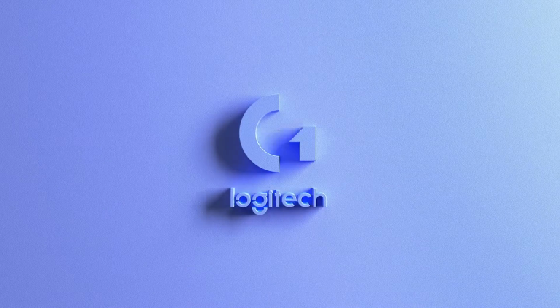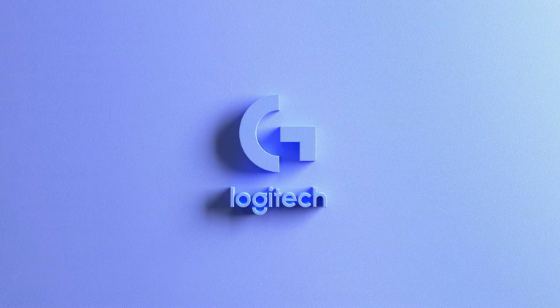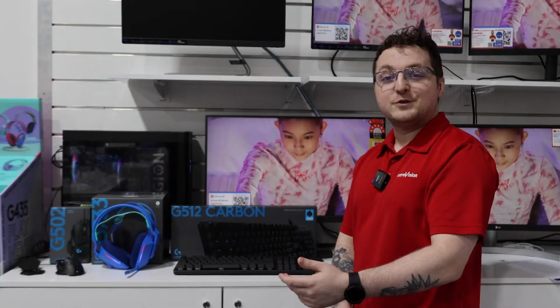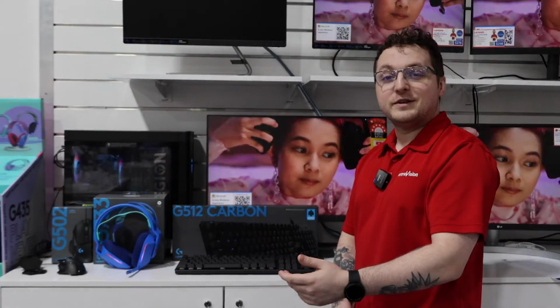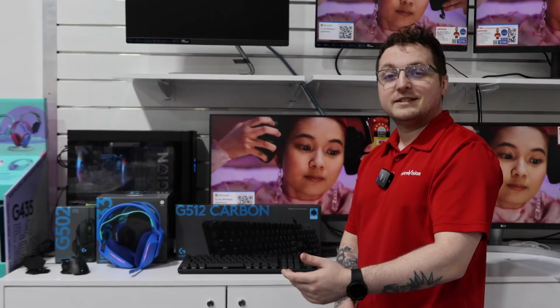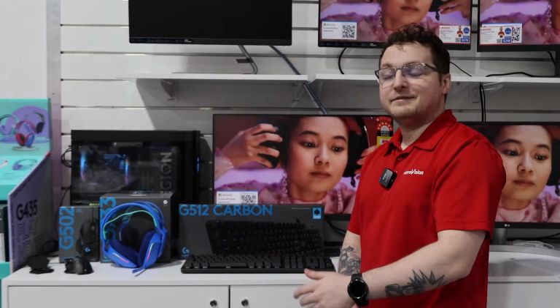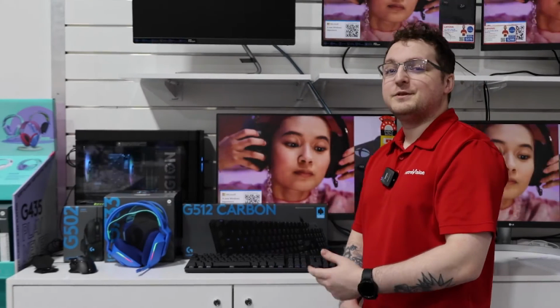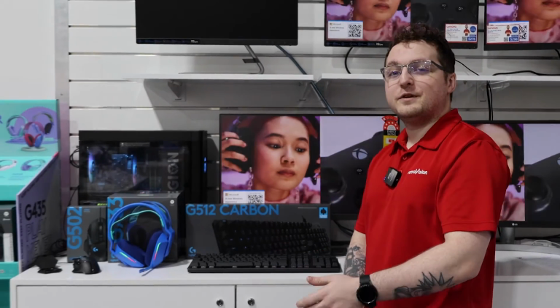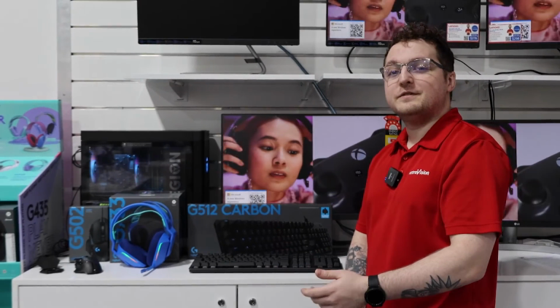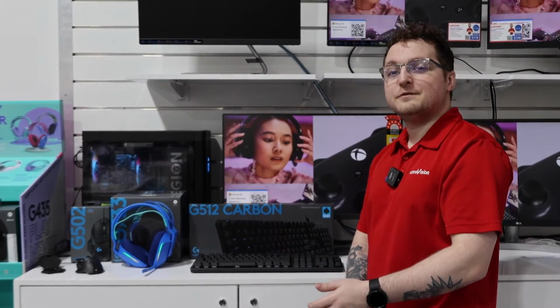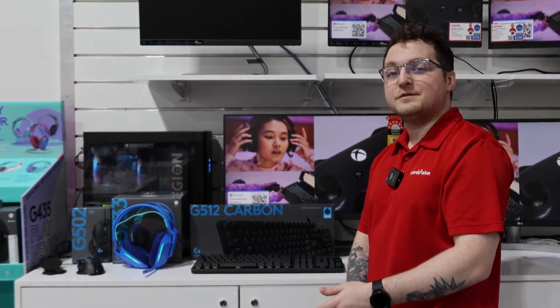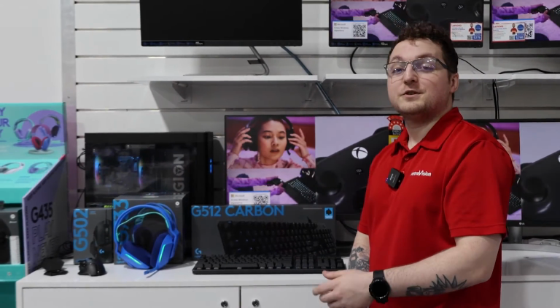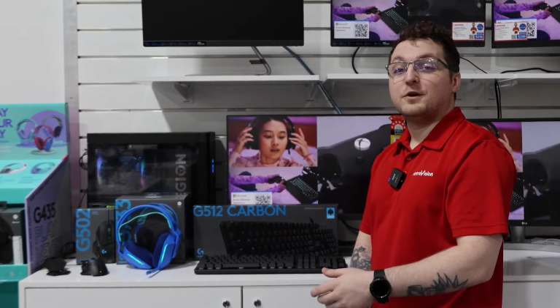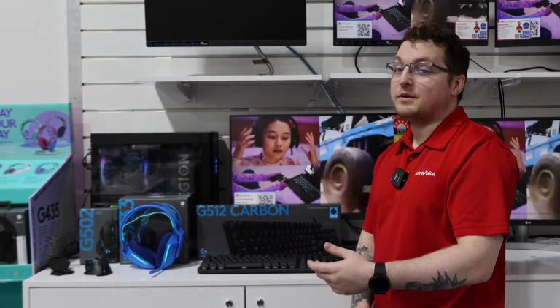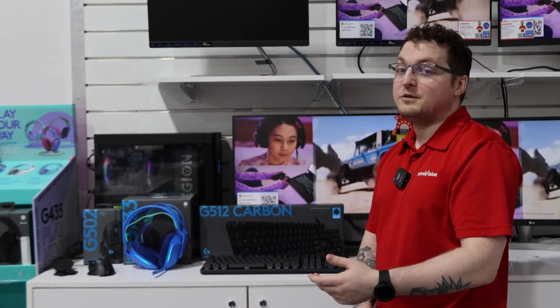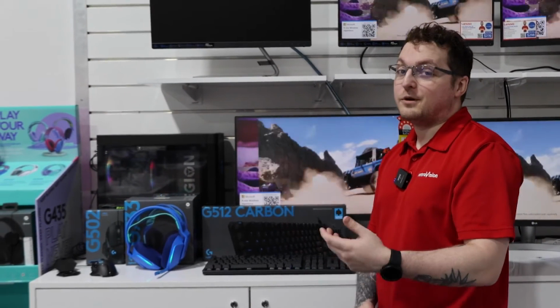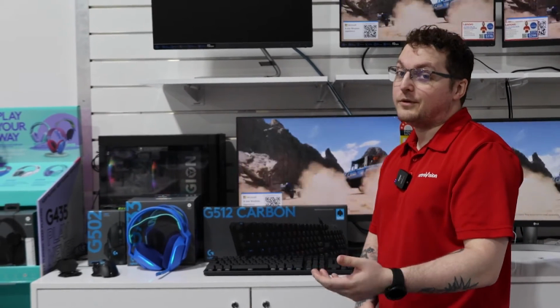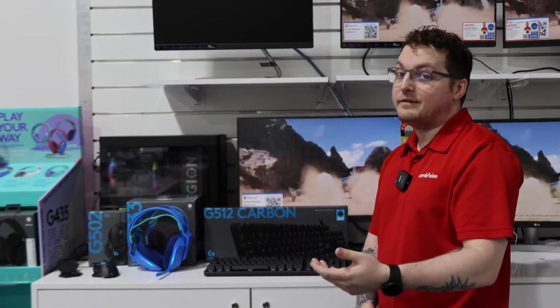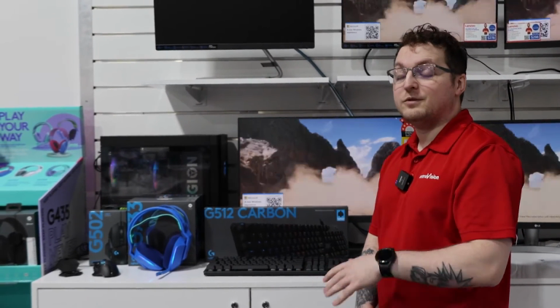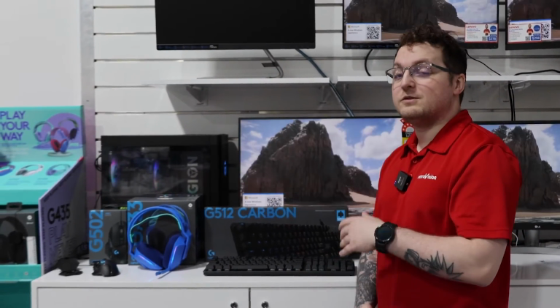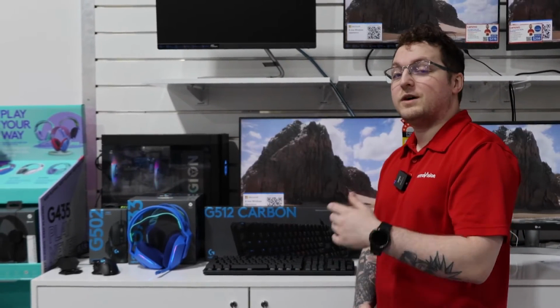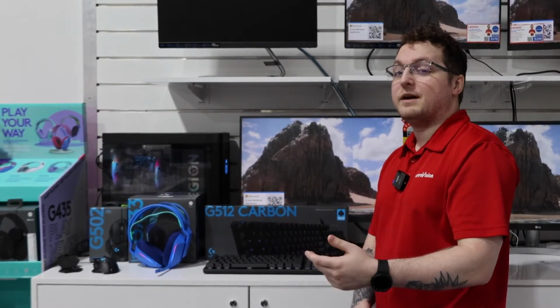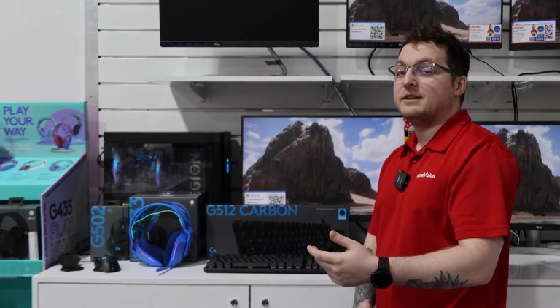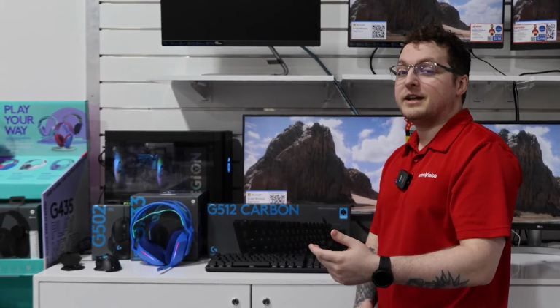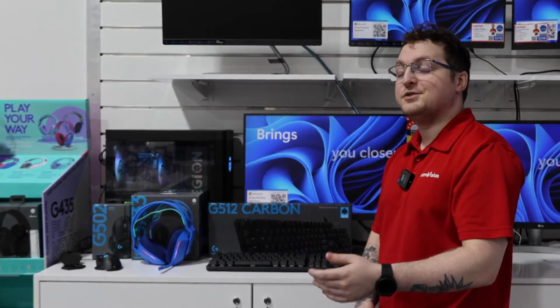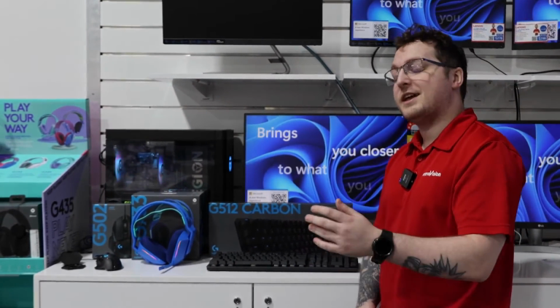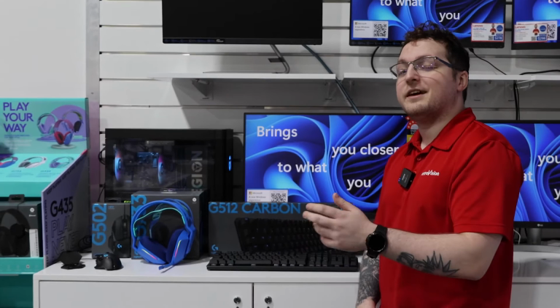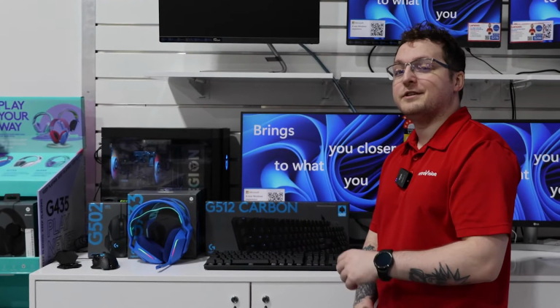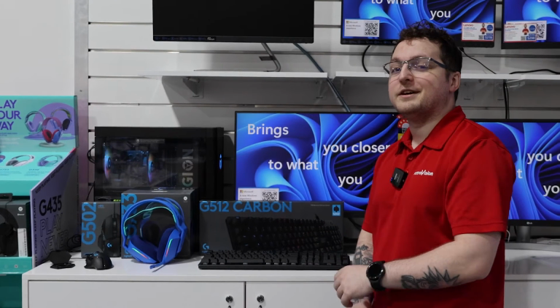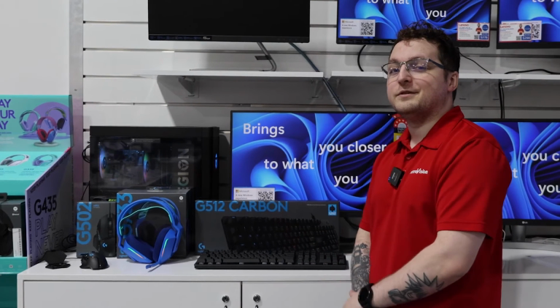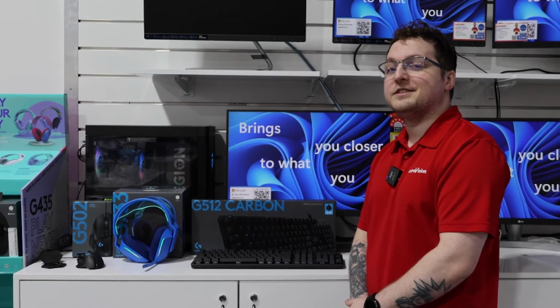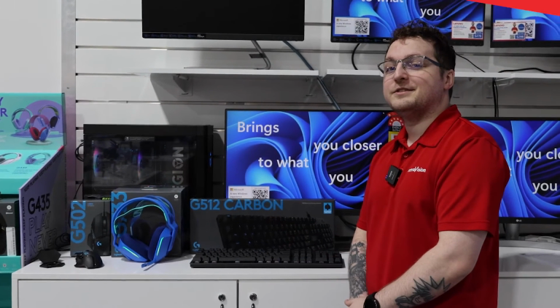Thank you for joining me today. Feel free to visit retrovision.com.au to shop online, or visit one of our many locations and our friendly staff will assist you.